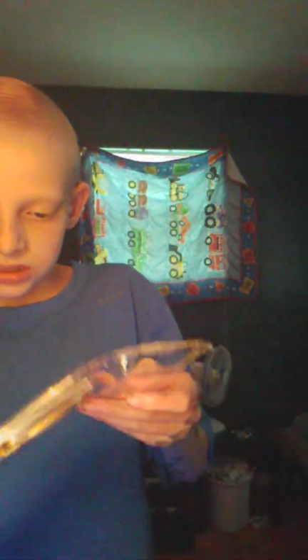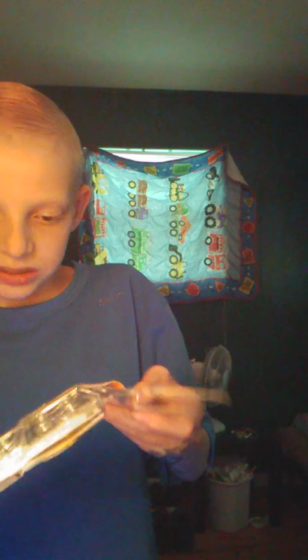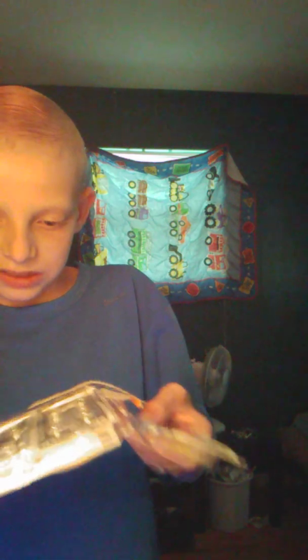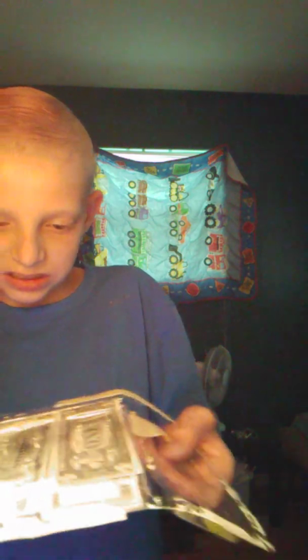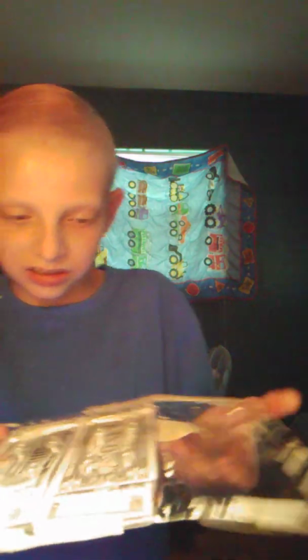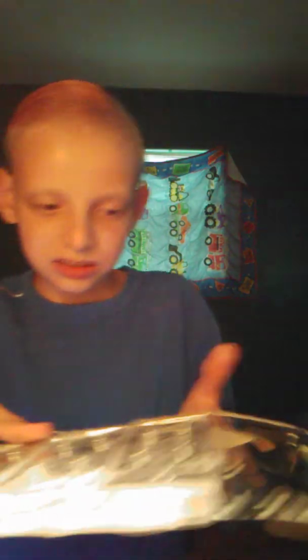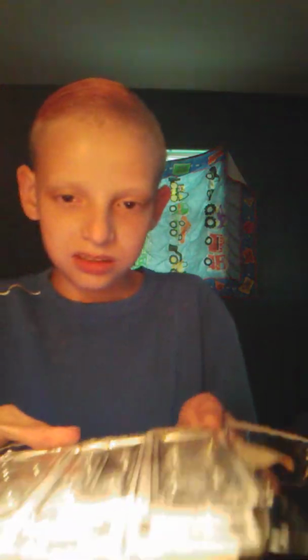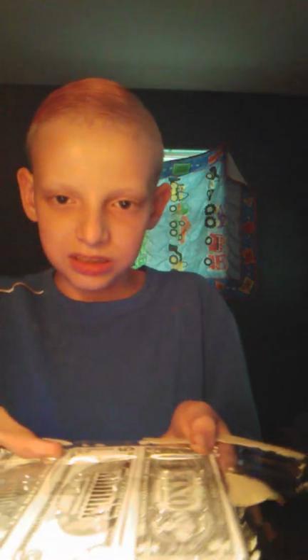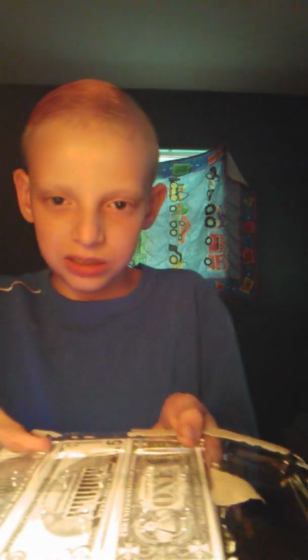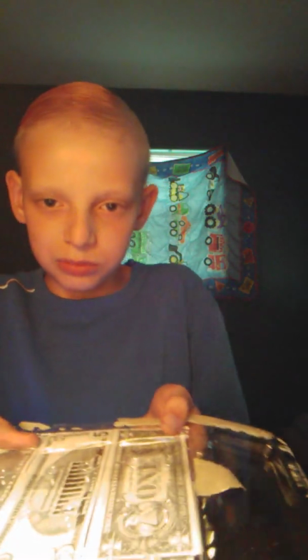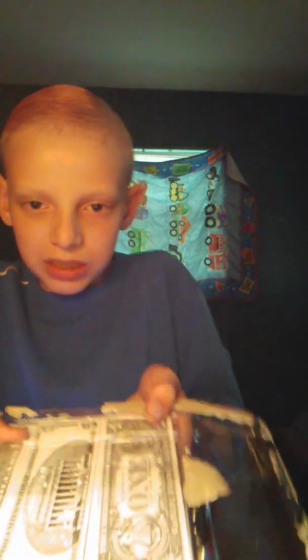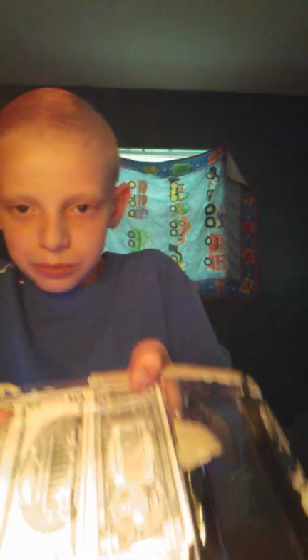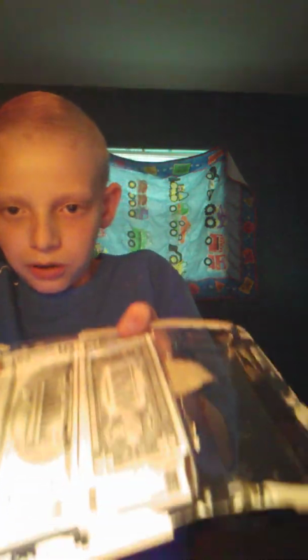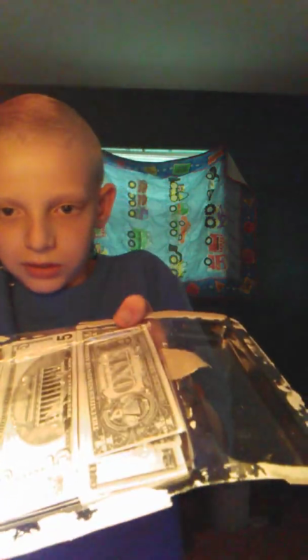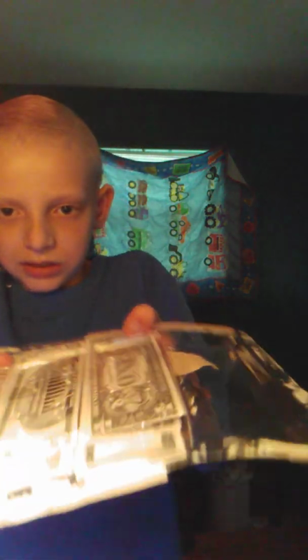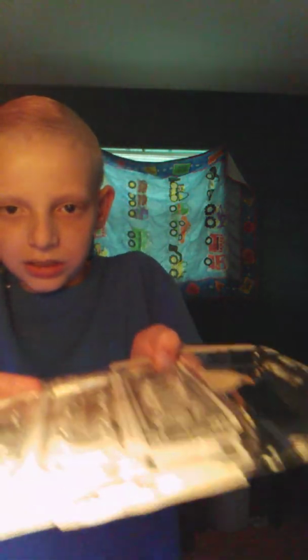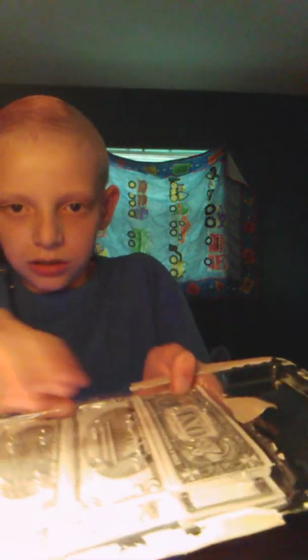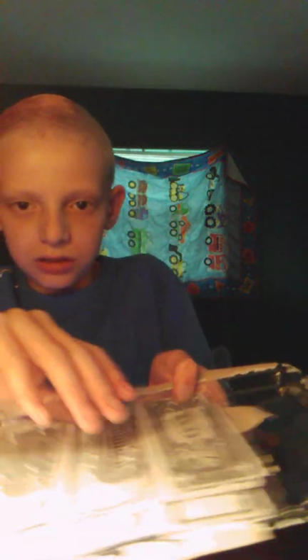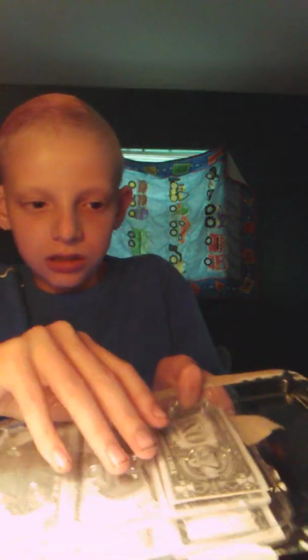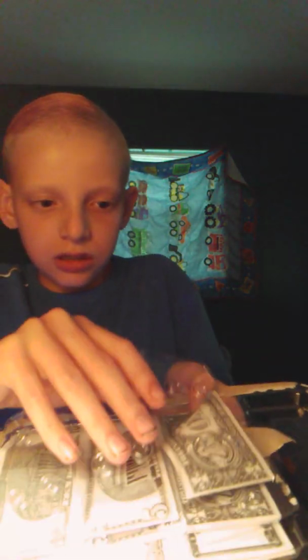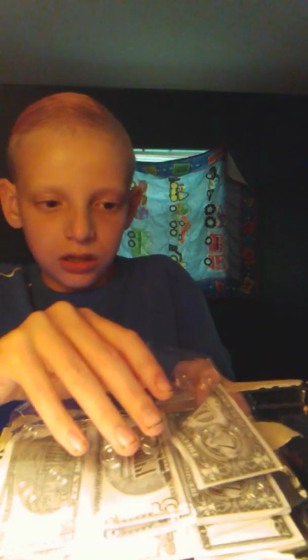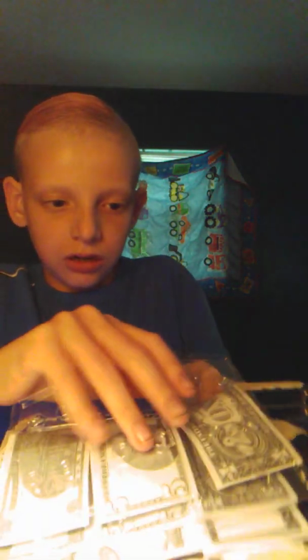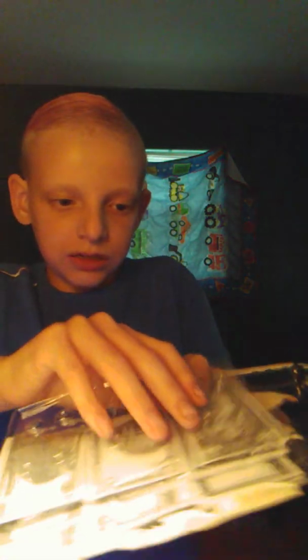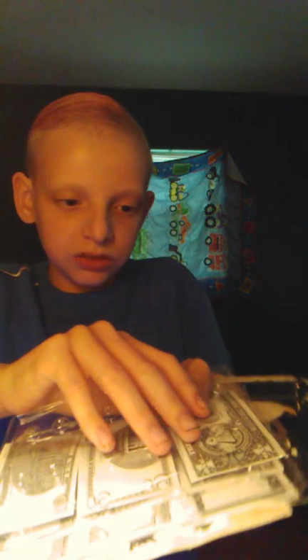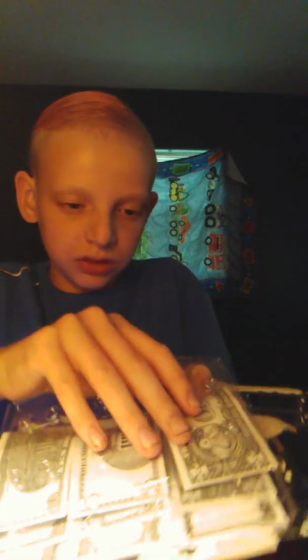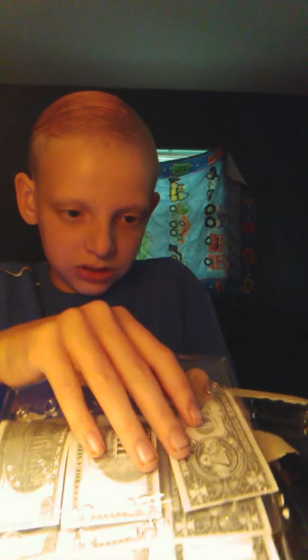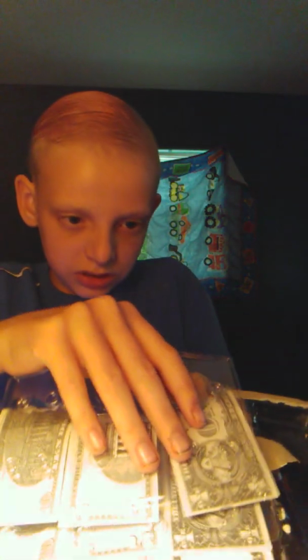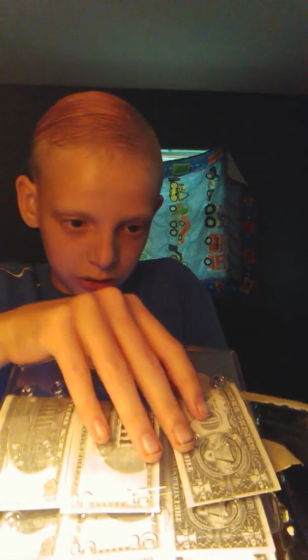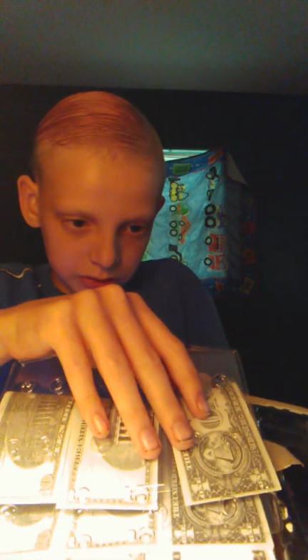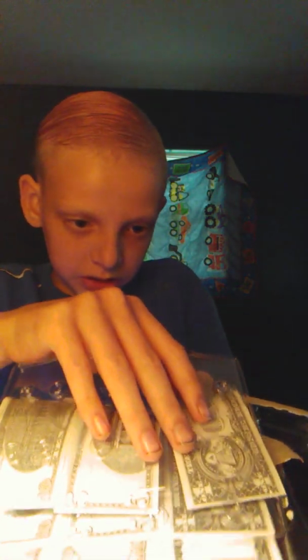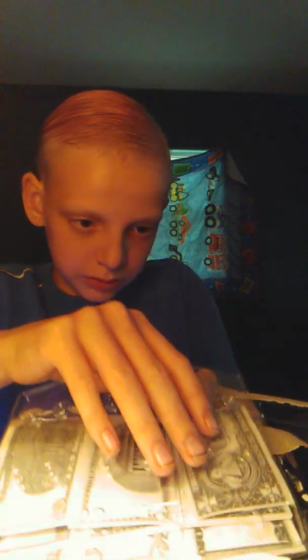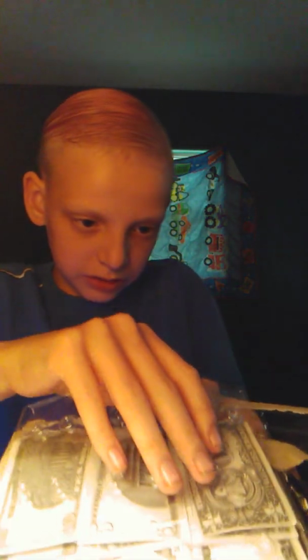It's still inside — there's the money part right there. All I have to do is just open it somehow.